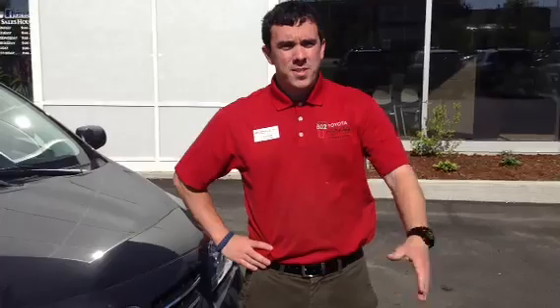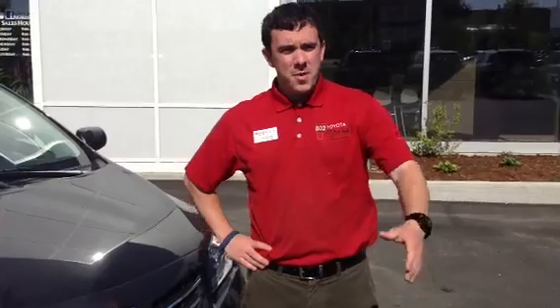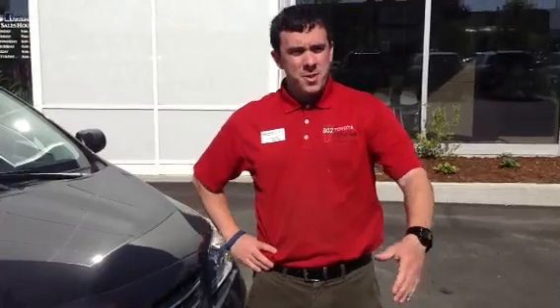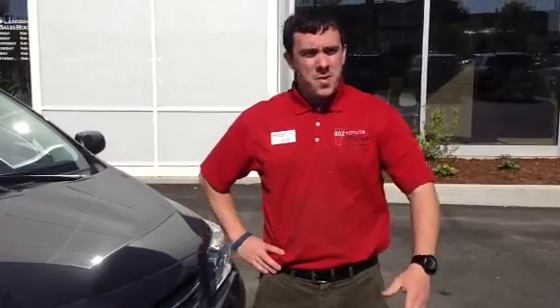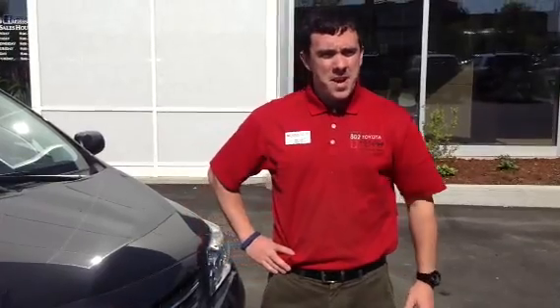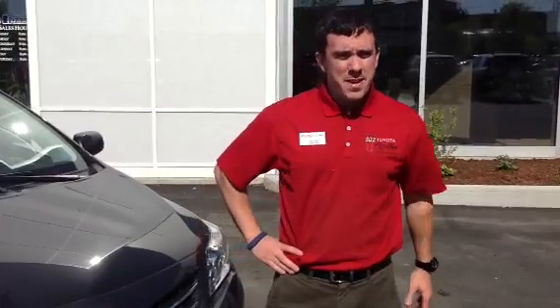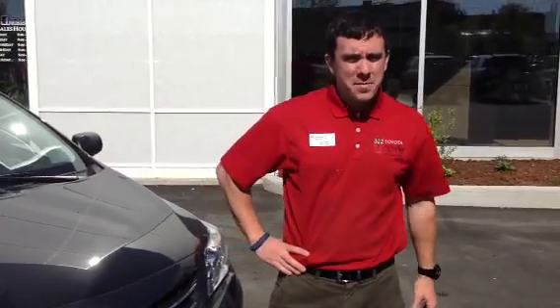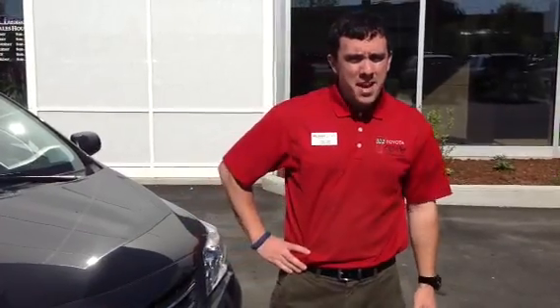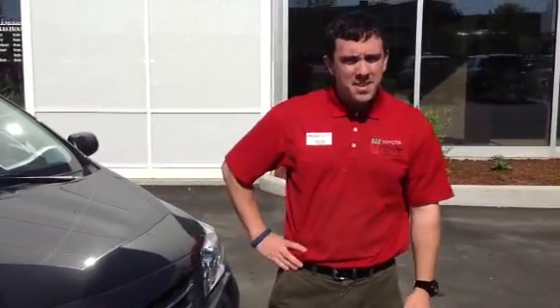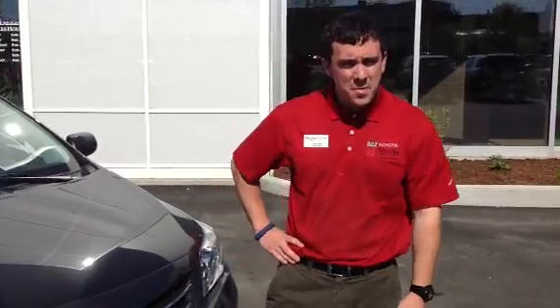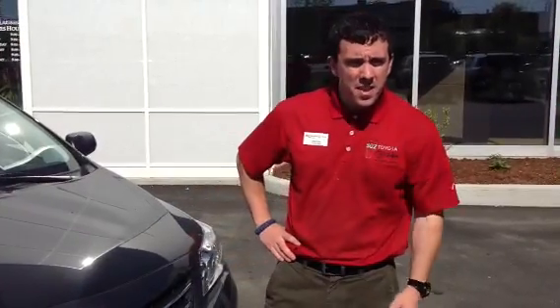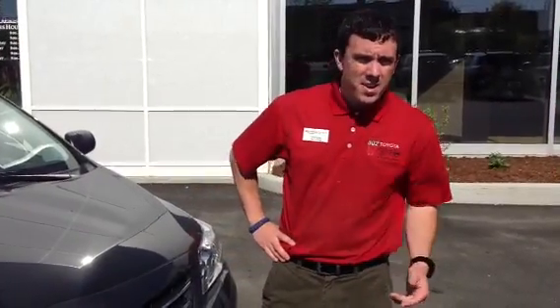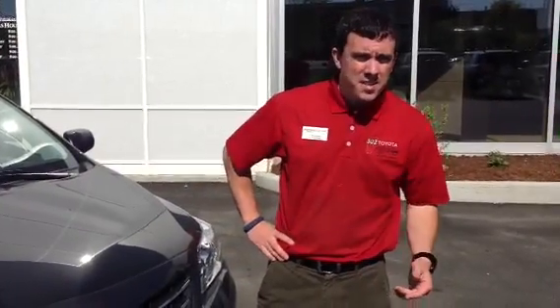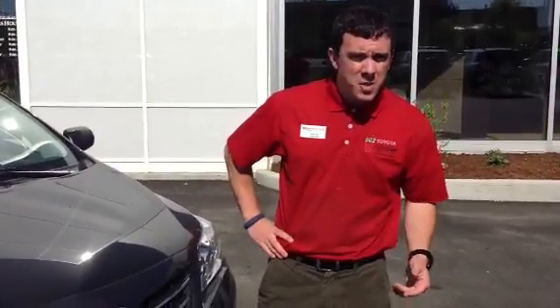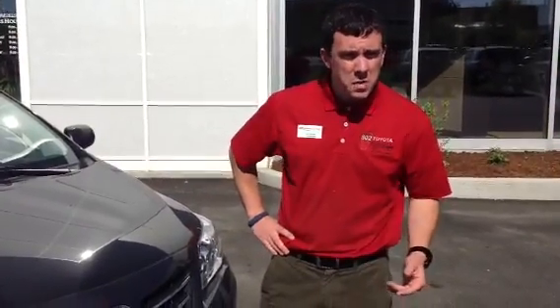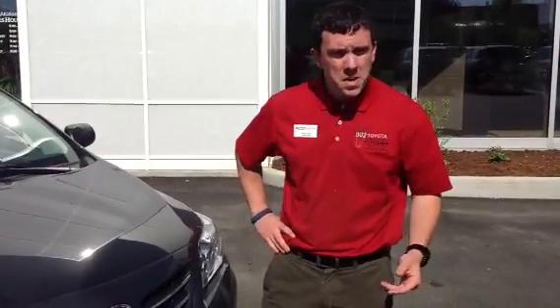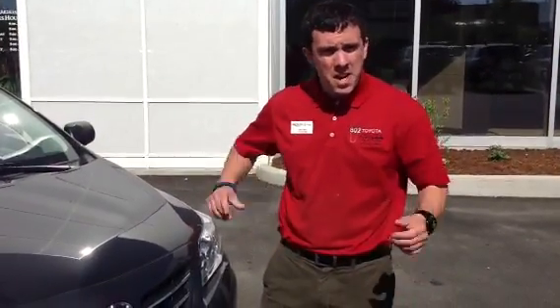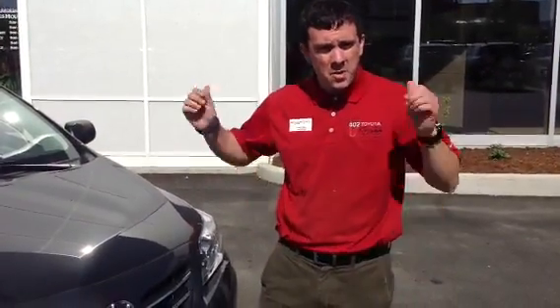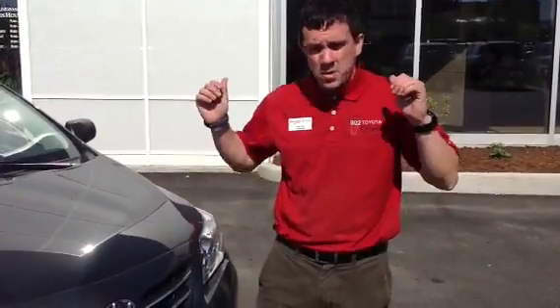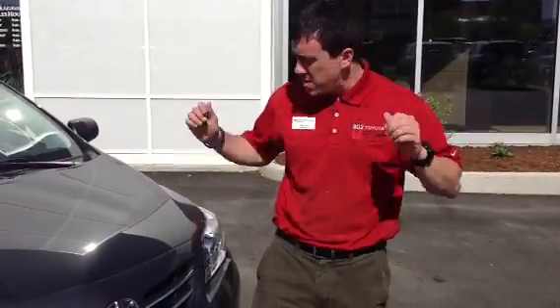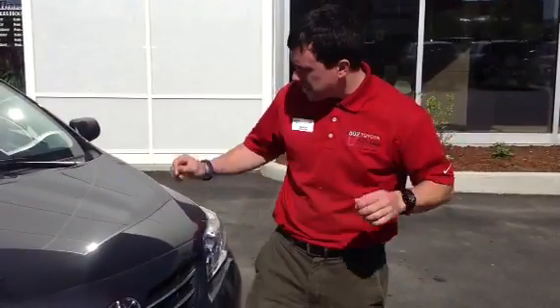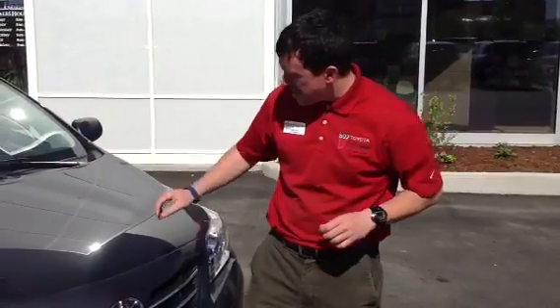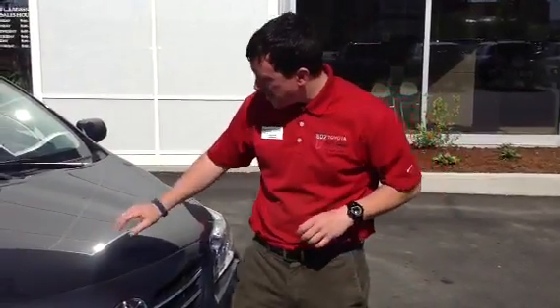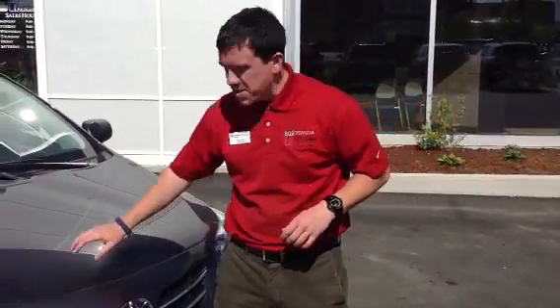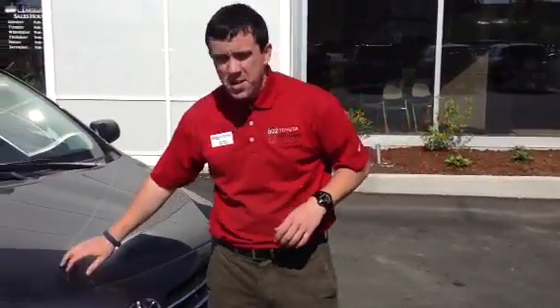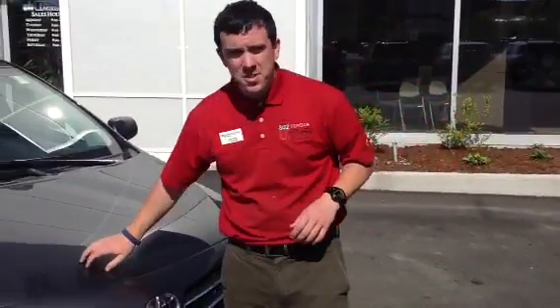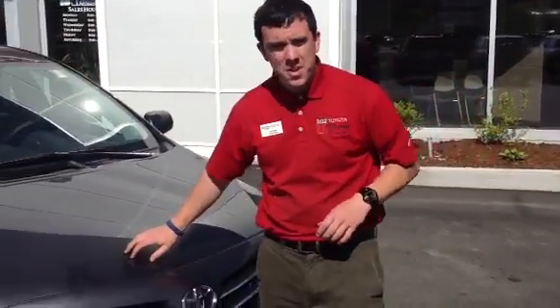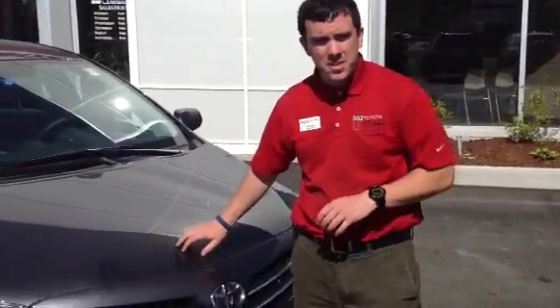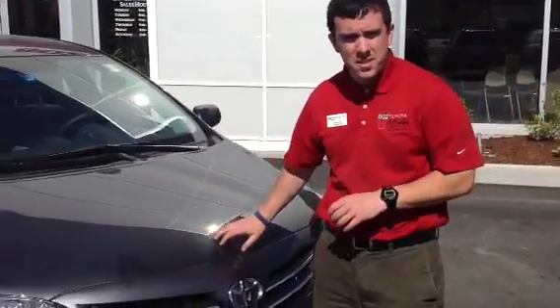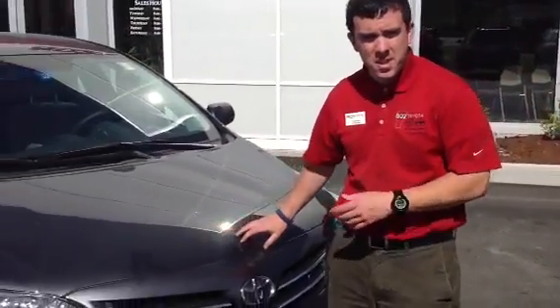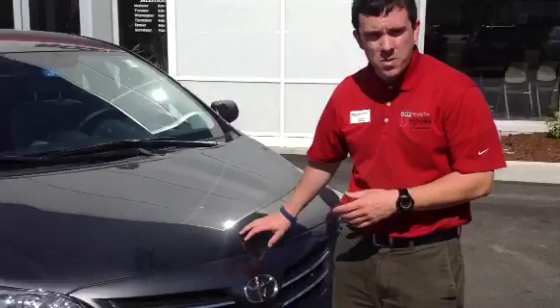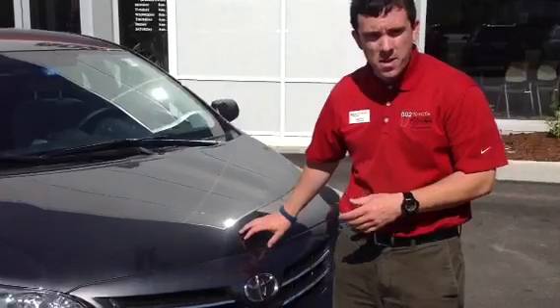What's going on? My name's Alex. I'm one of the internet sales people here at 802 Toyota Scion. I'd like to show you this 2013 Corolla.